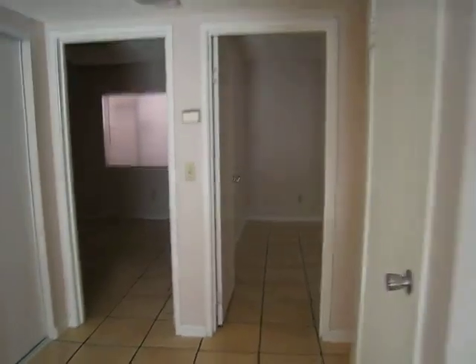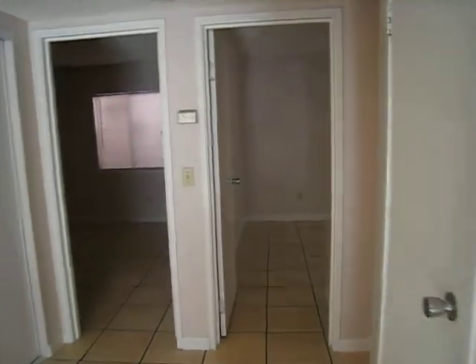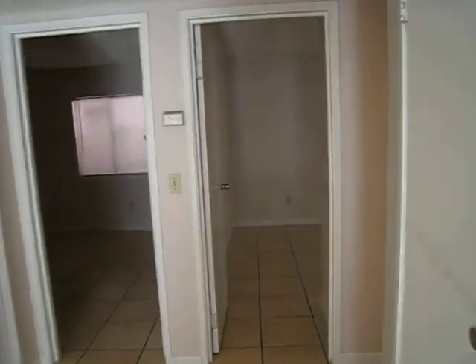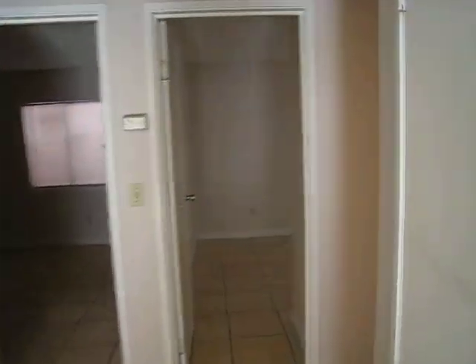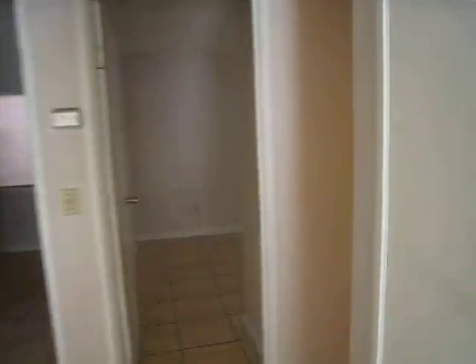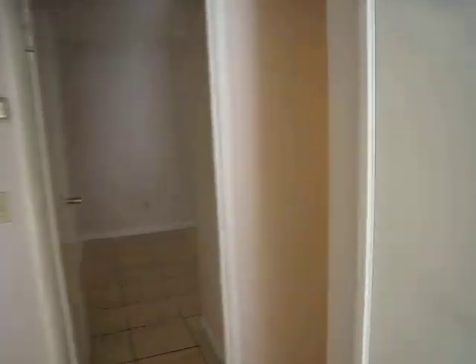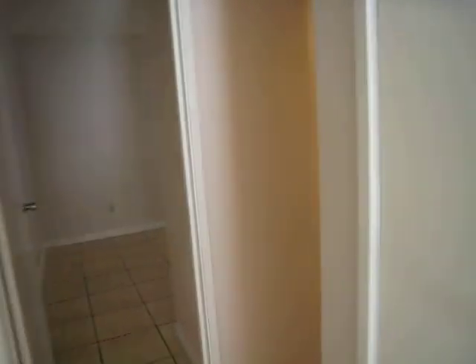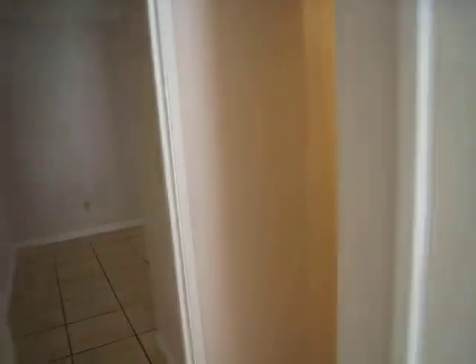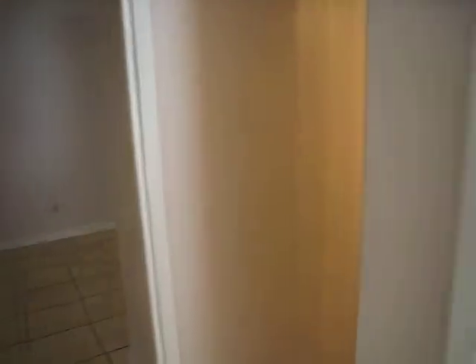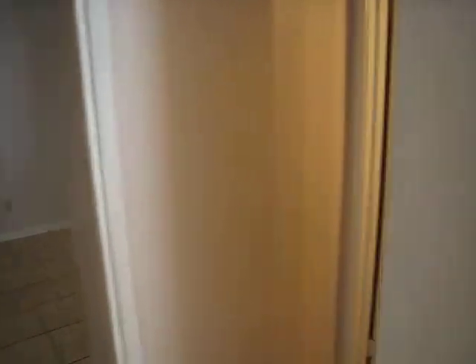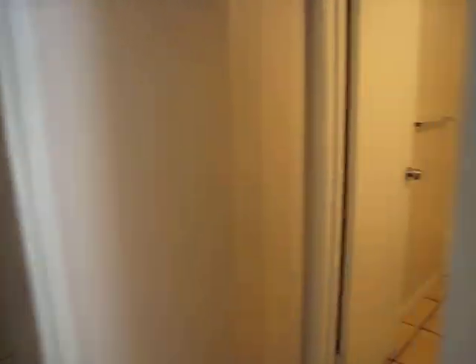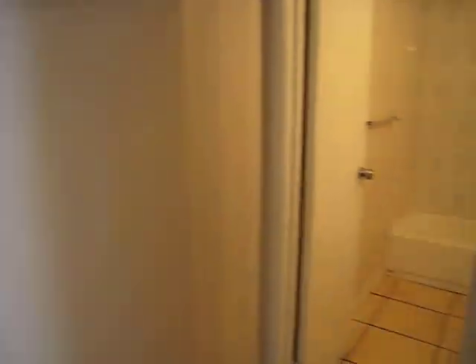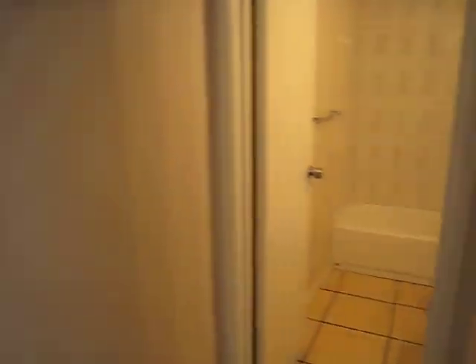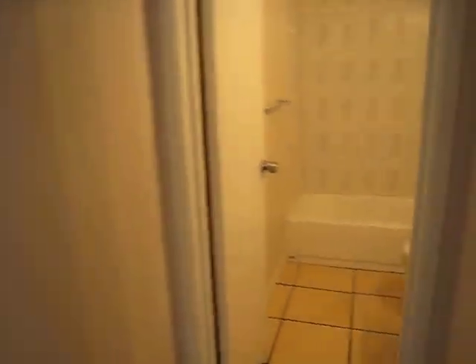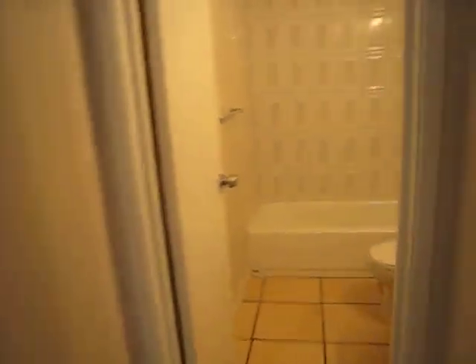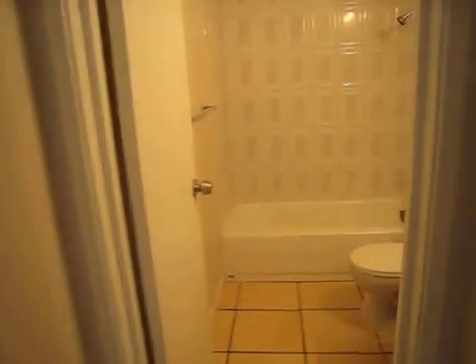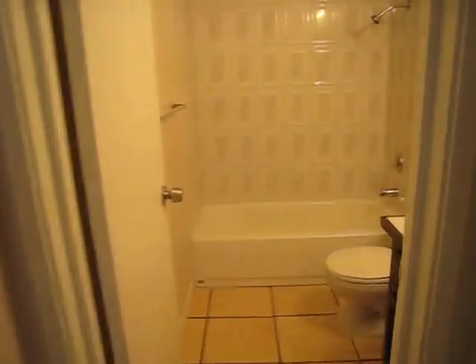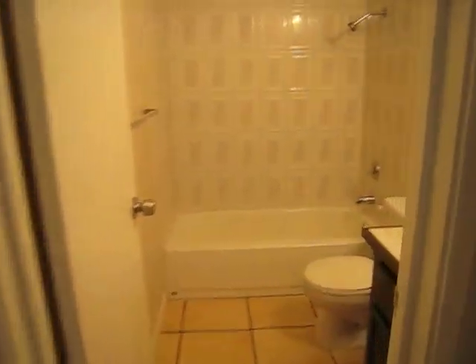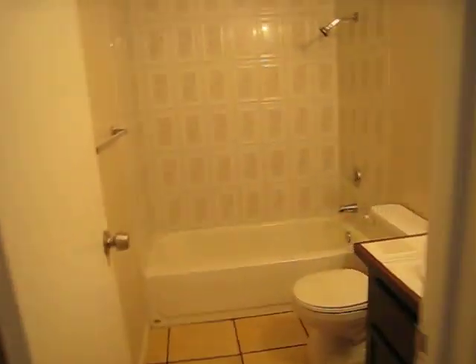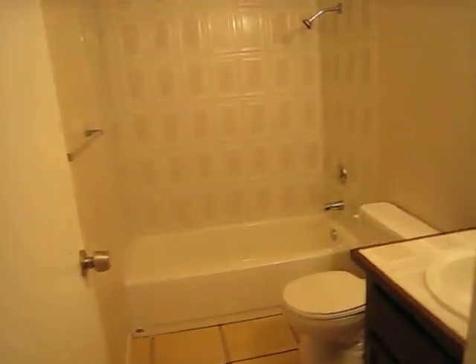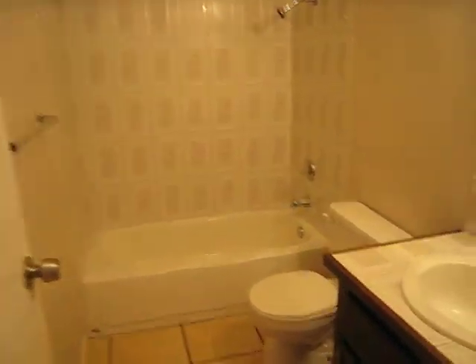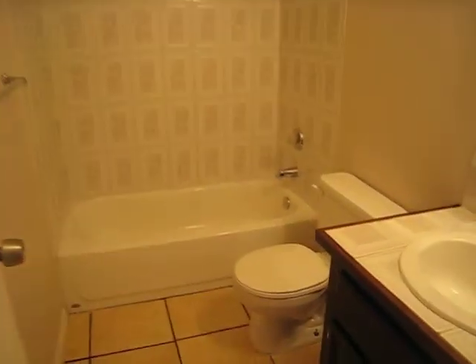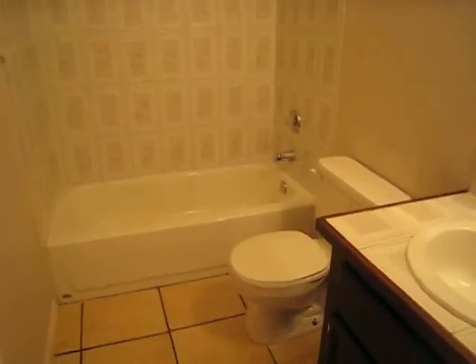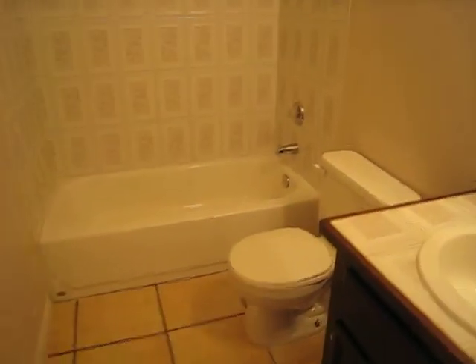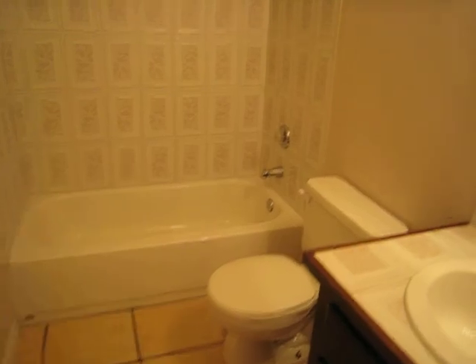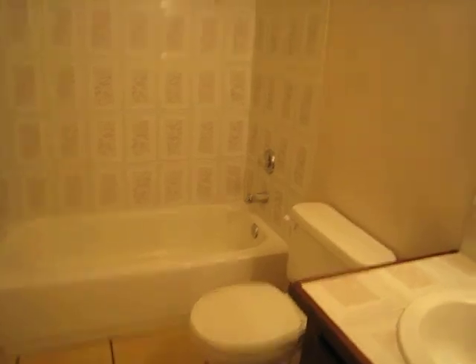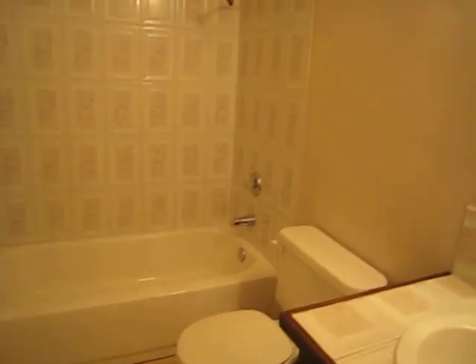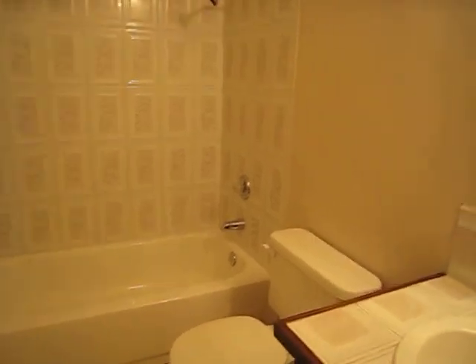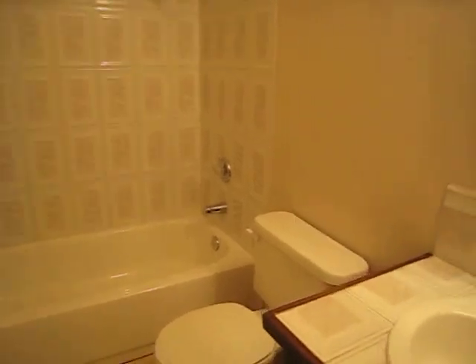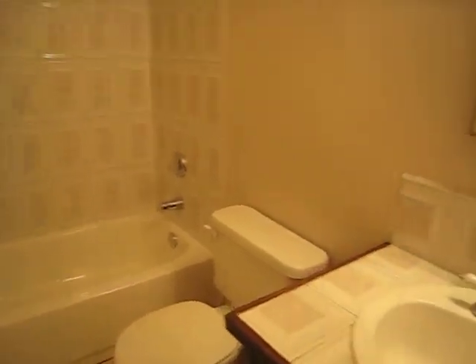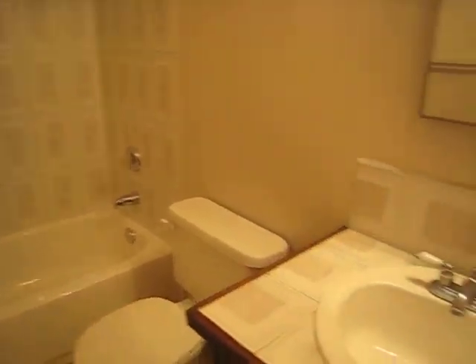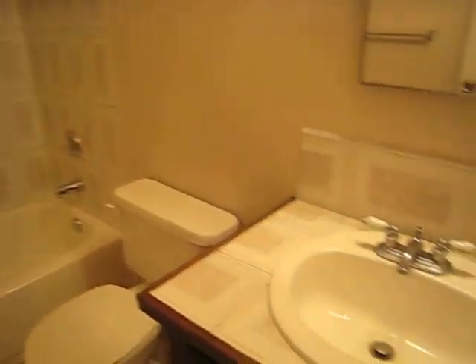And this leads to your bathroom. It's got tile flooring and tile backsplash.